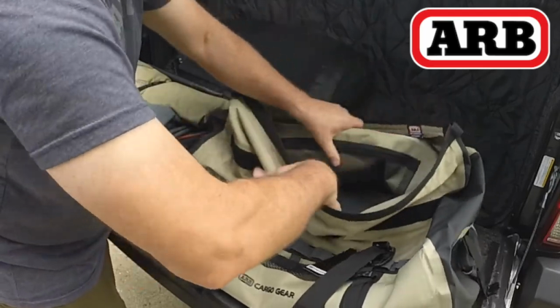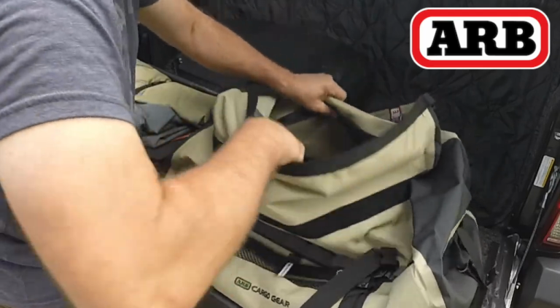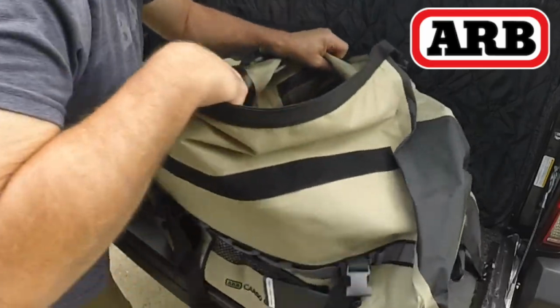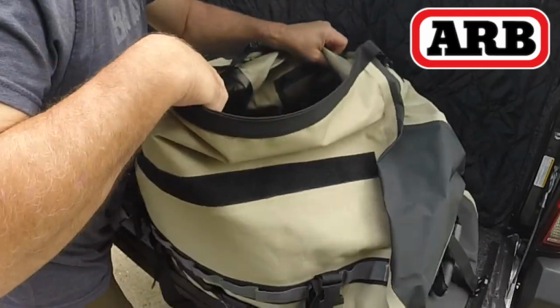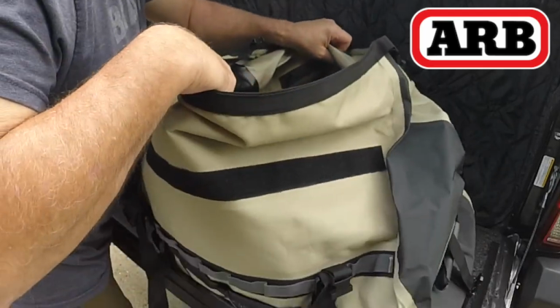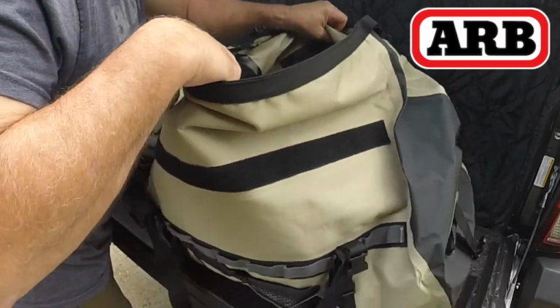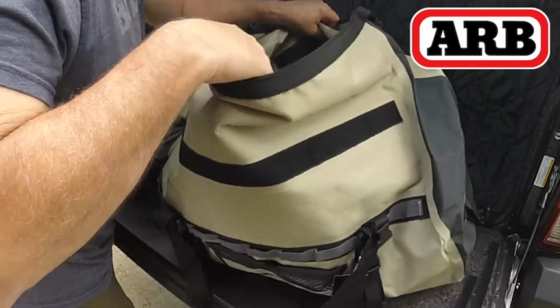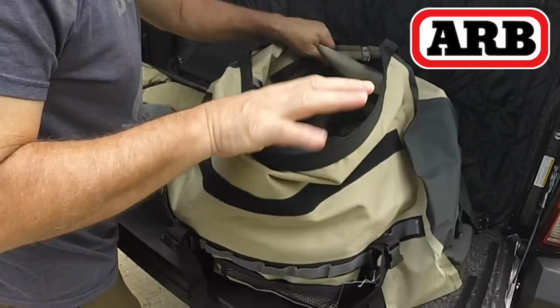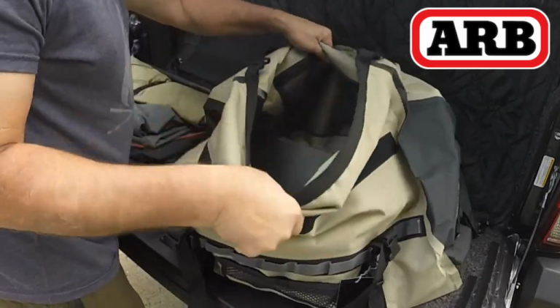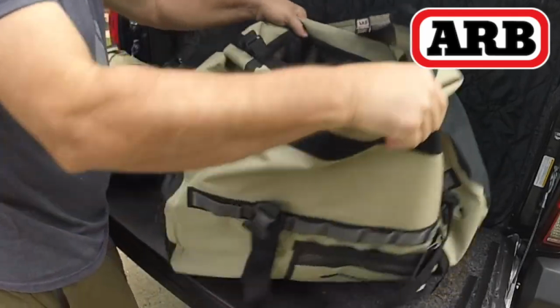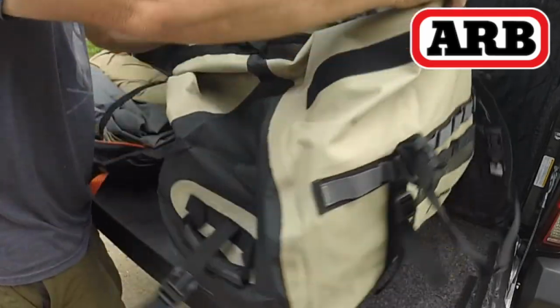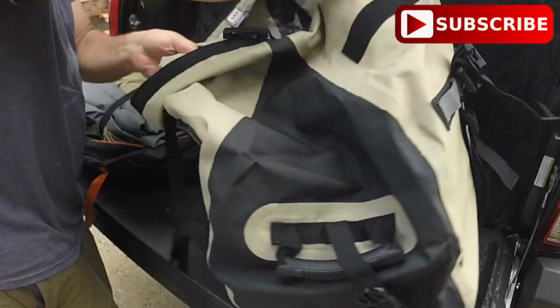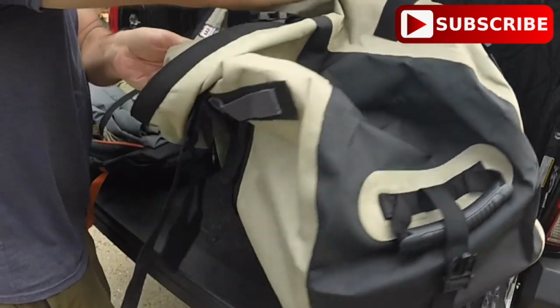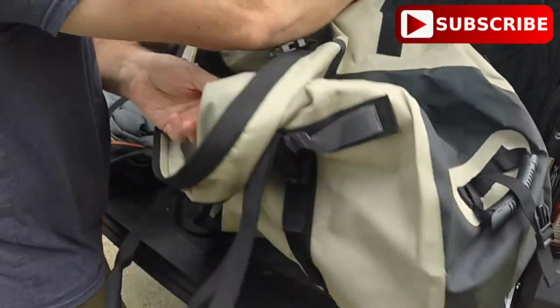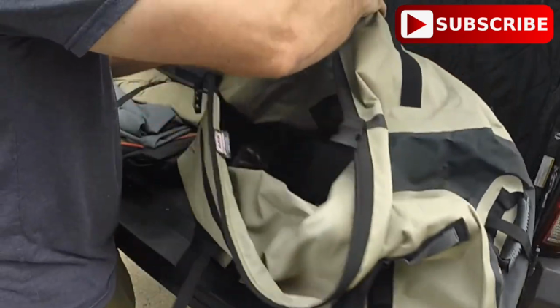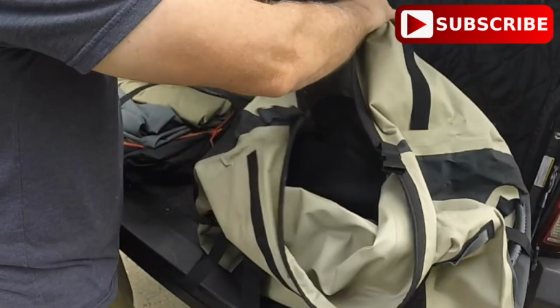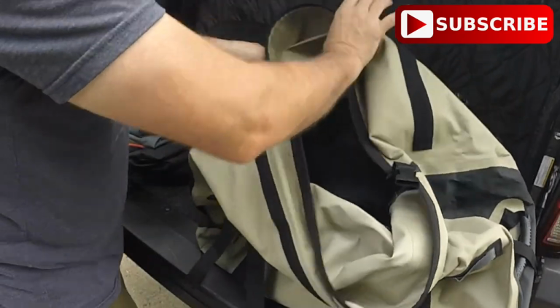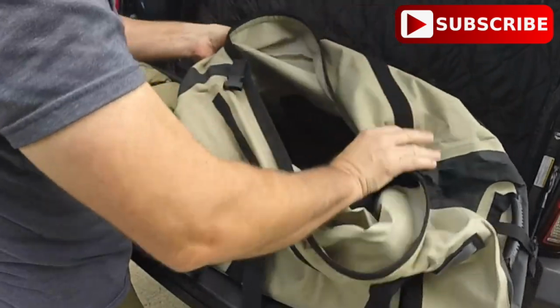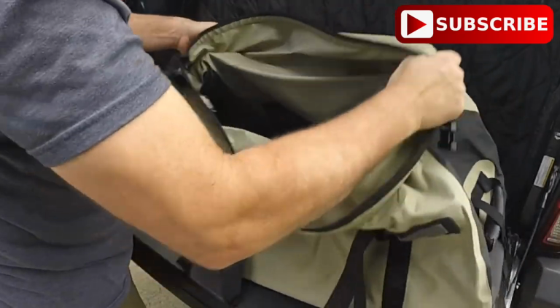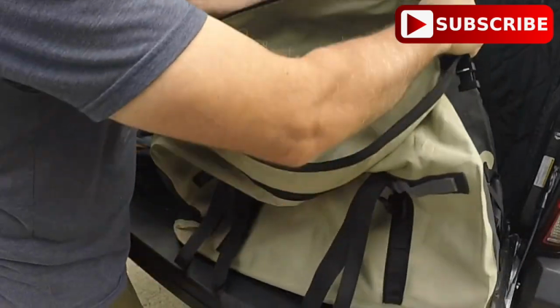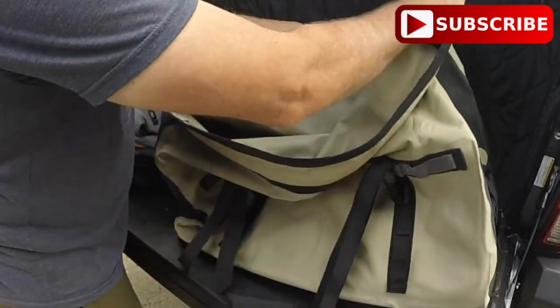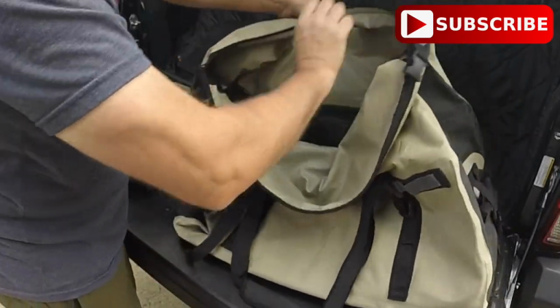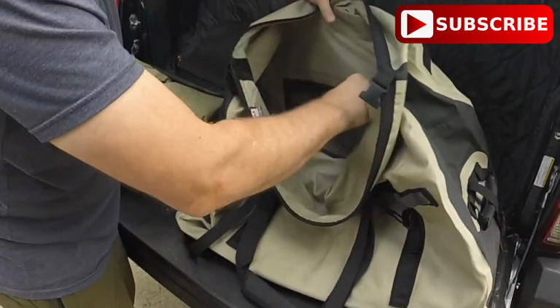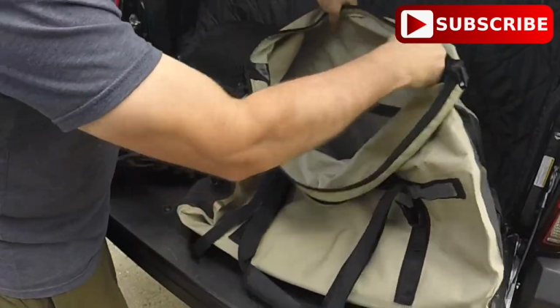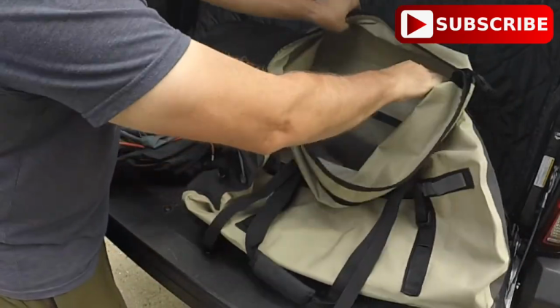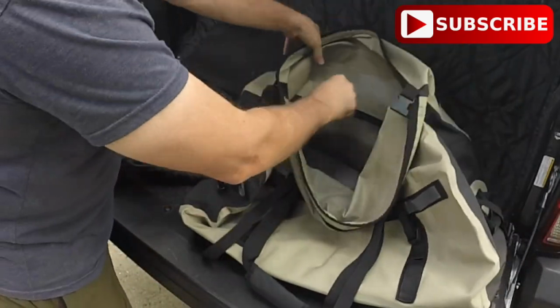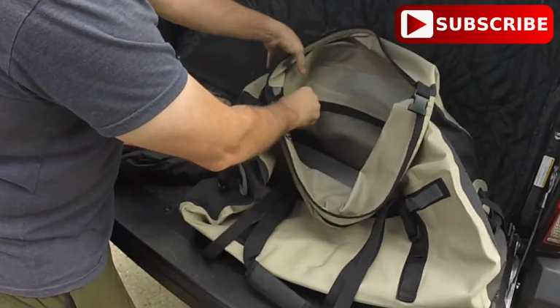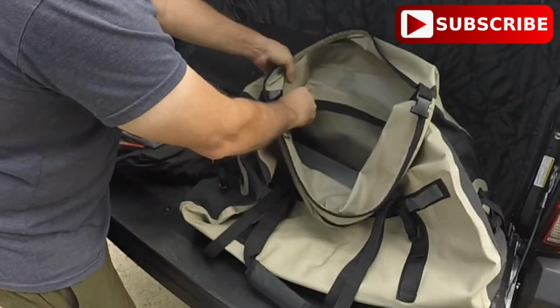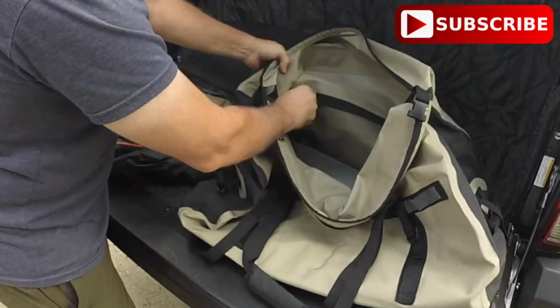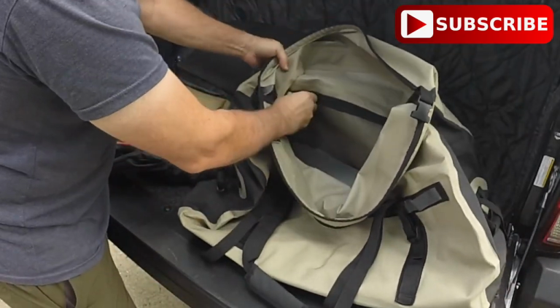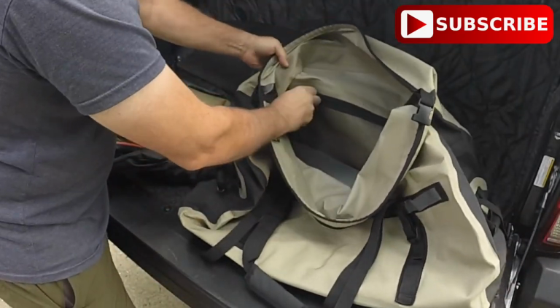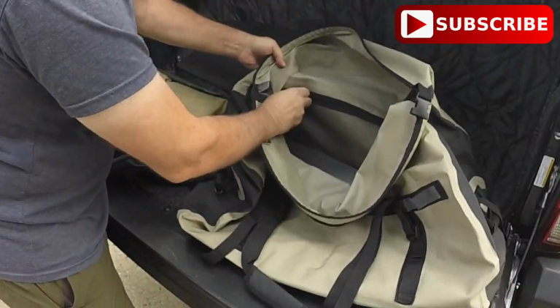It's made very well and very heavy duty. I doubt you're going to have any problems with it unless you abuse it, like drag it behind your truck or something.